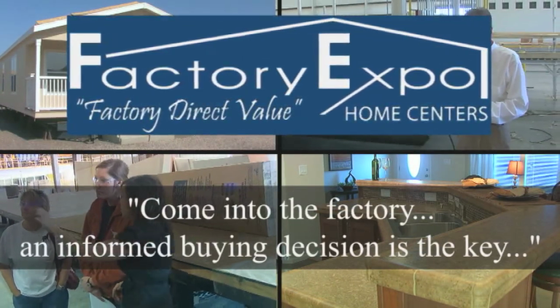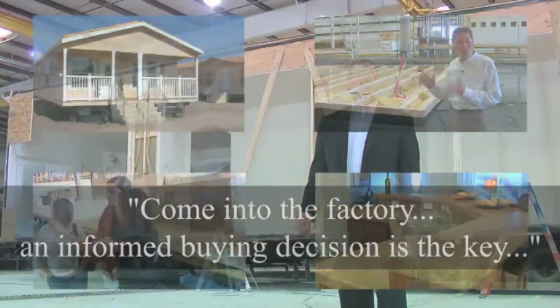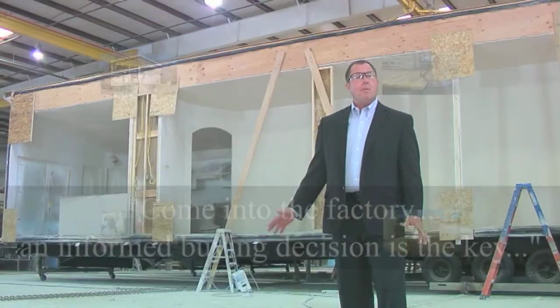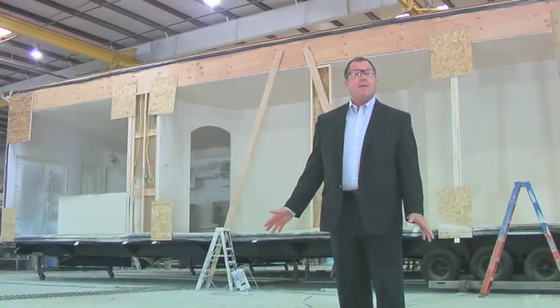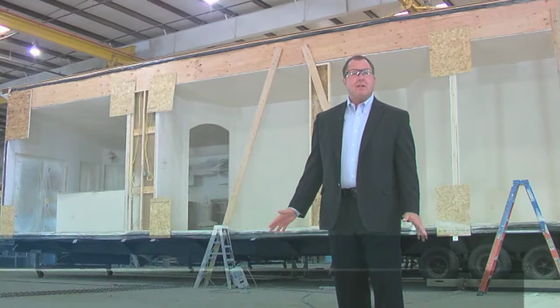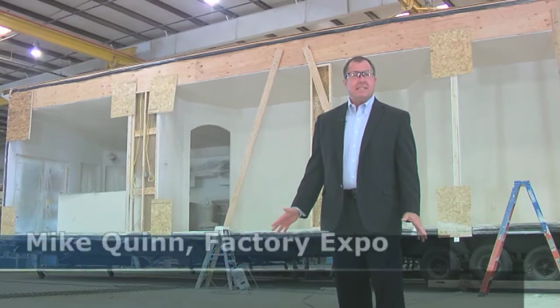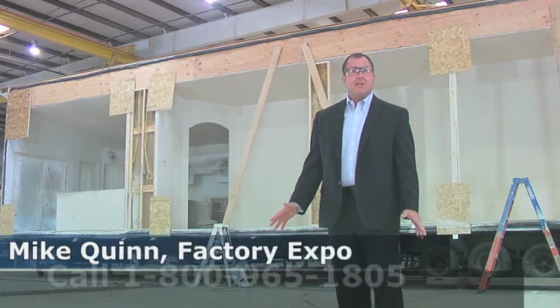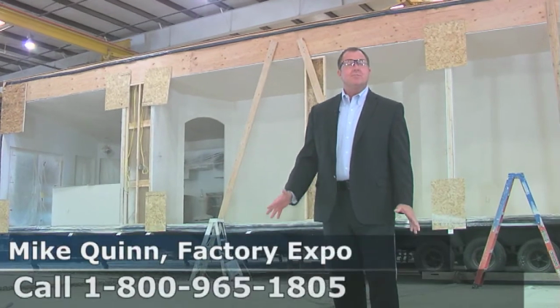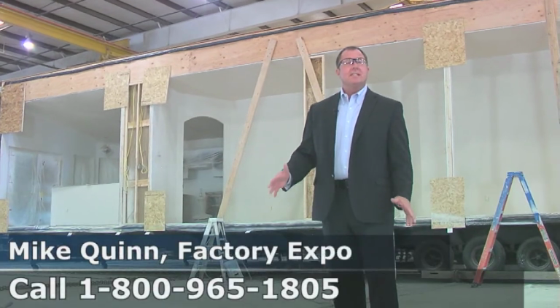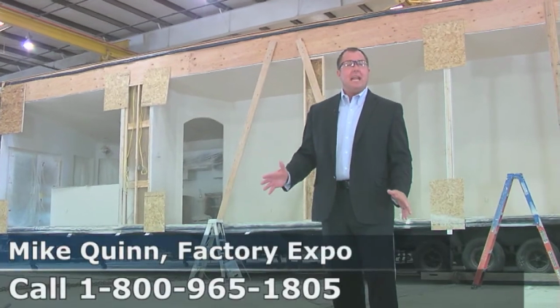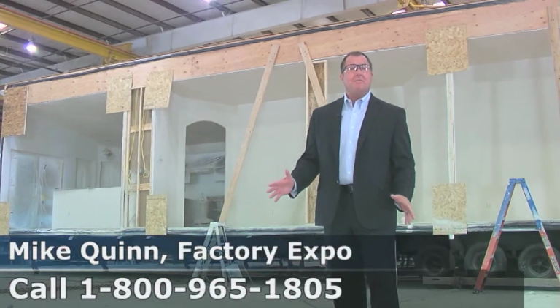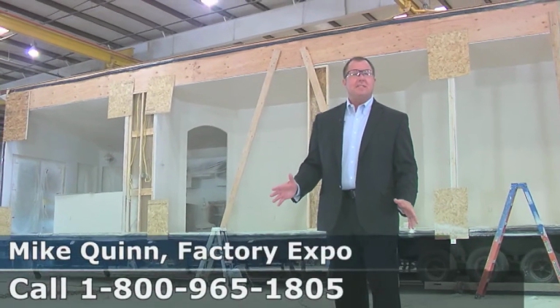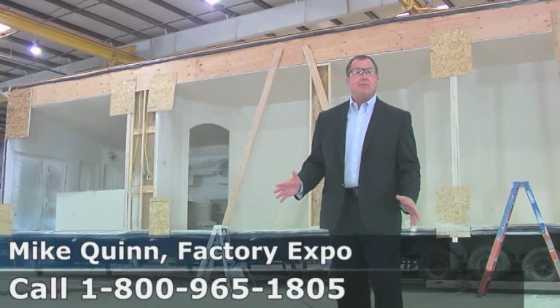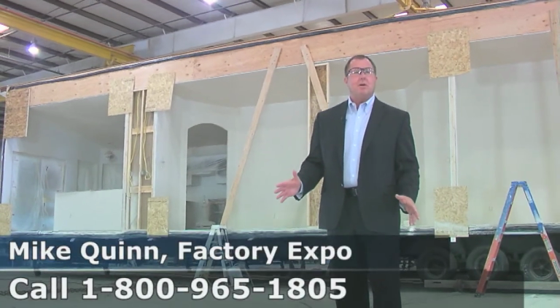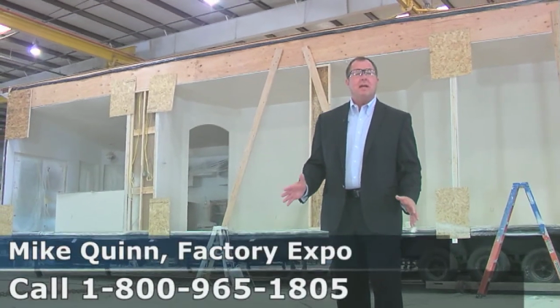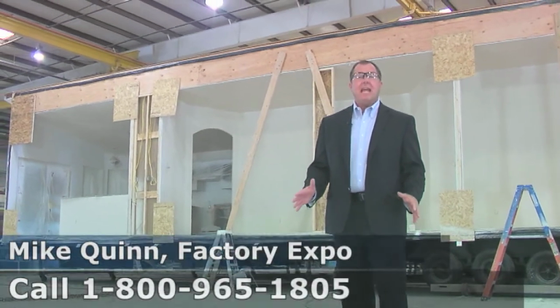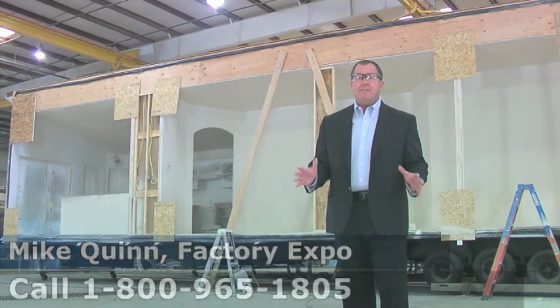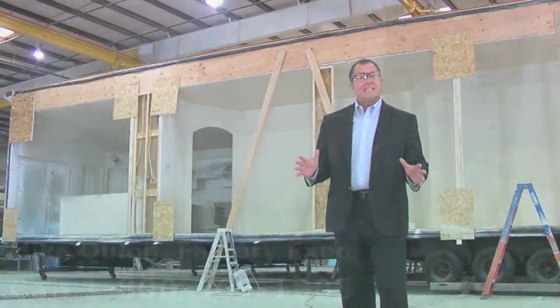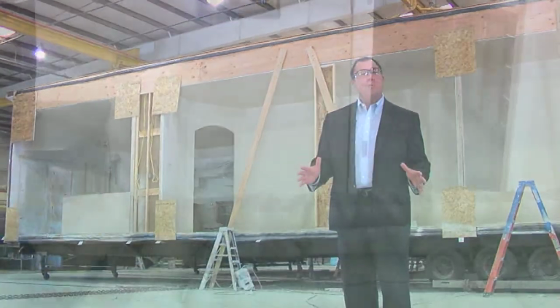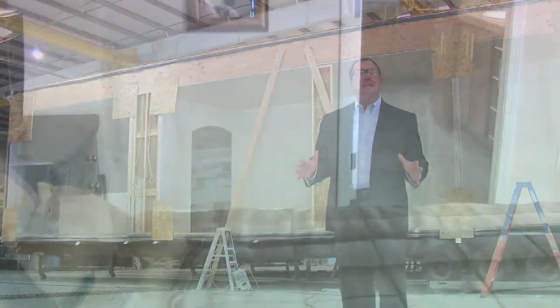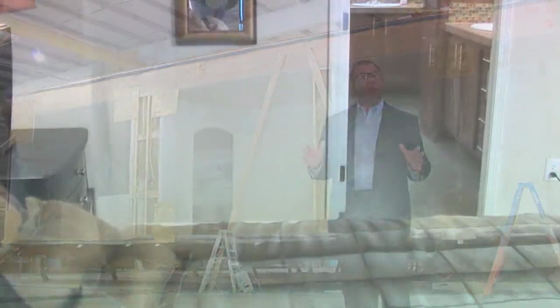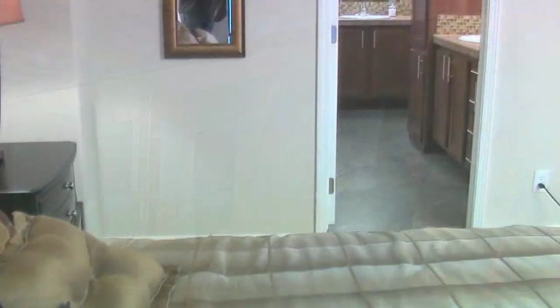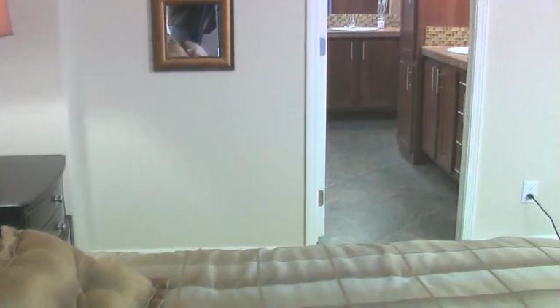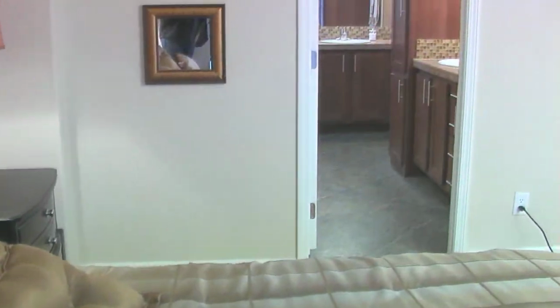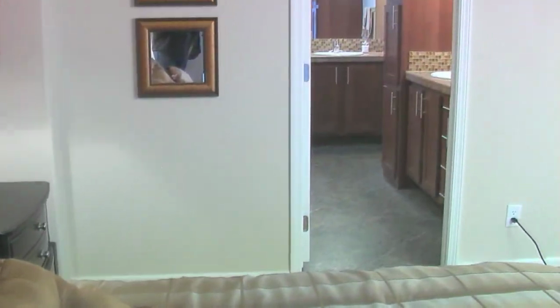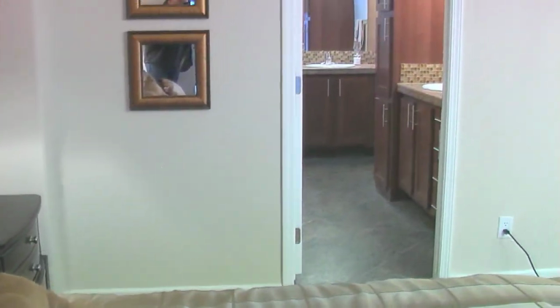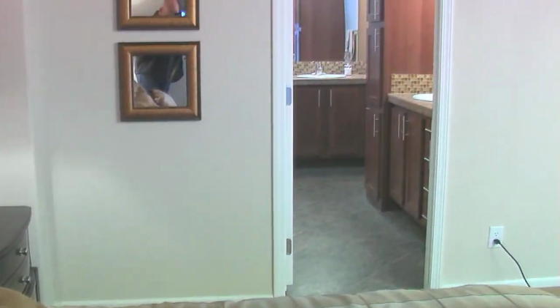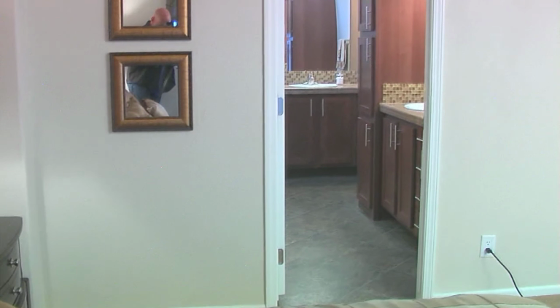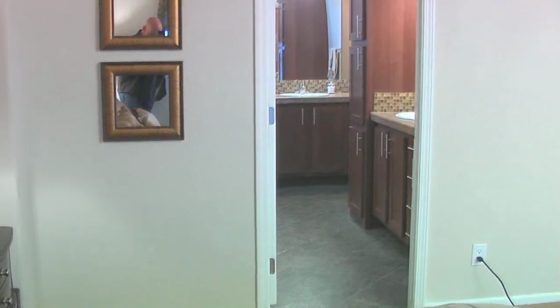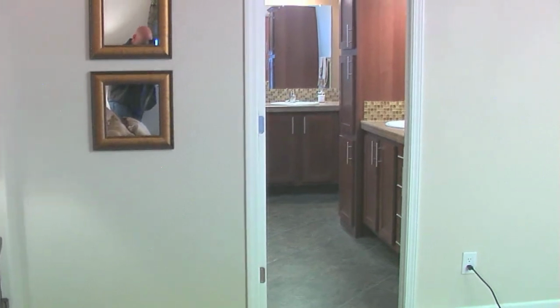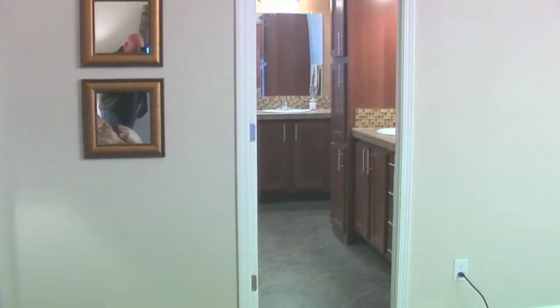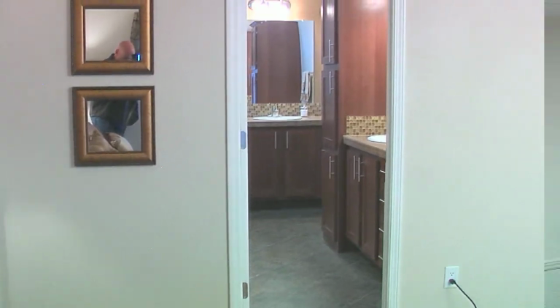Here on one of our multi-section homes, you're seeing the 8-foot sidewall. The 8-foot sidewall is really important because it gives you a truly residential feel.